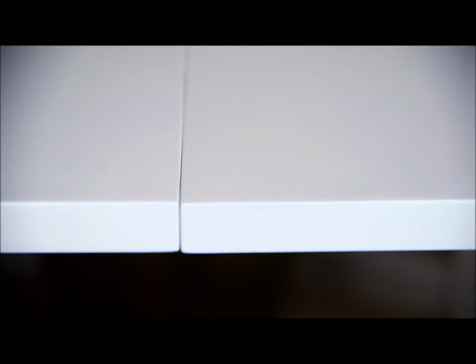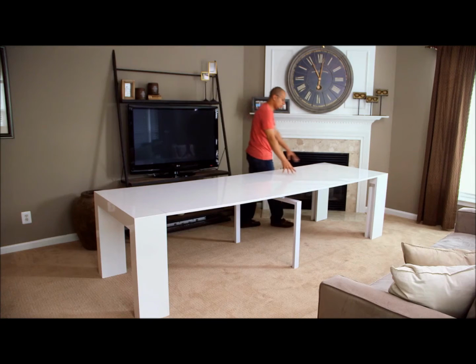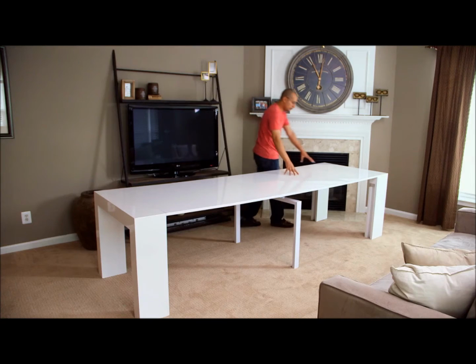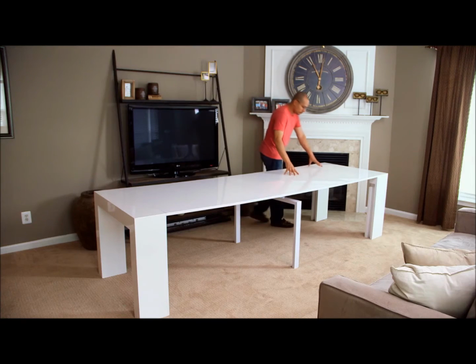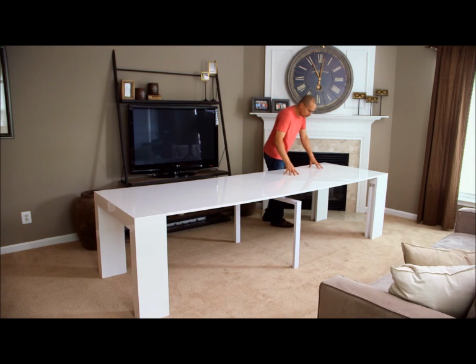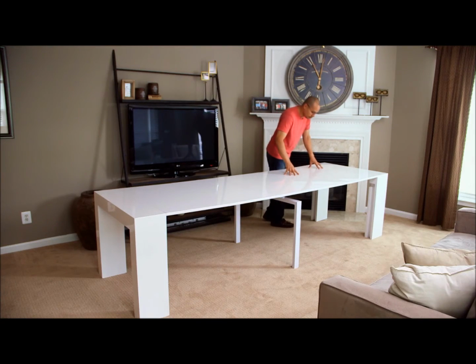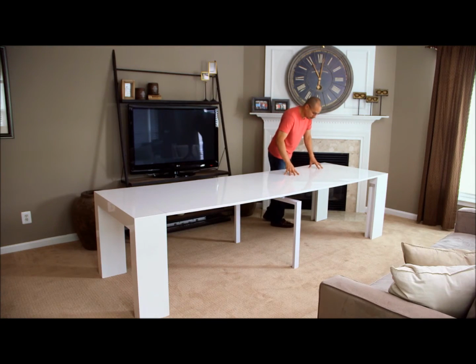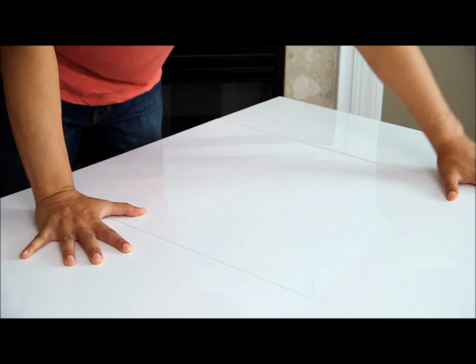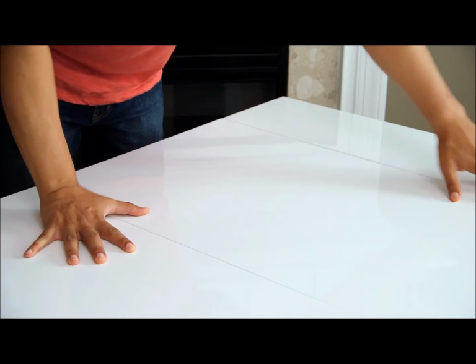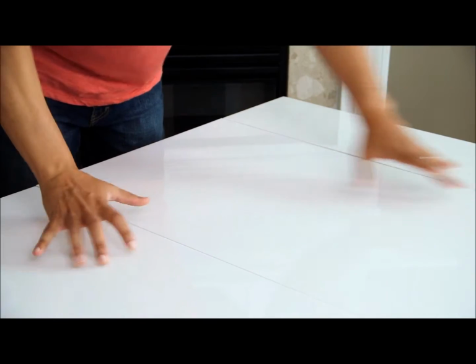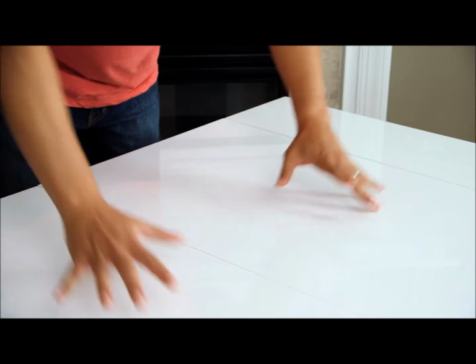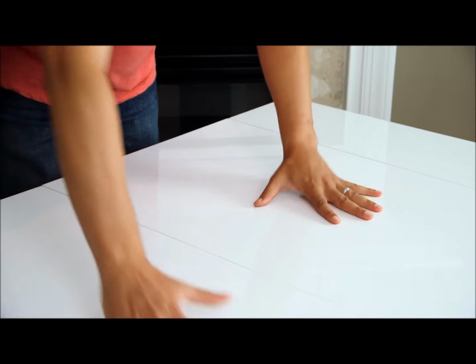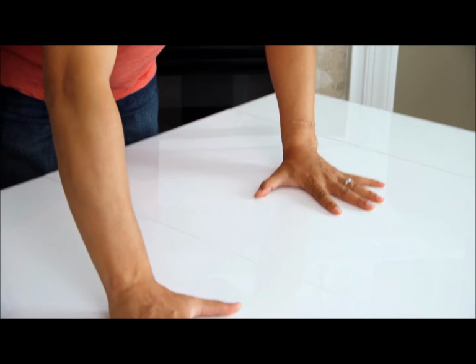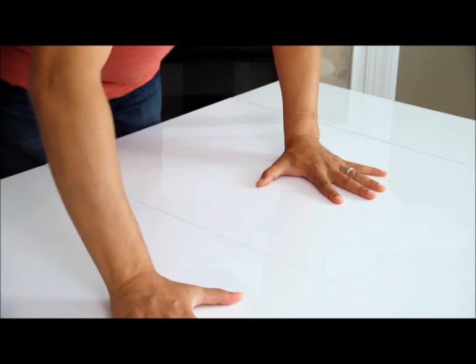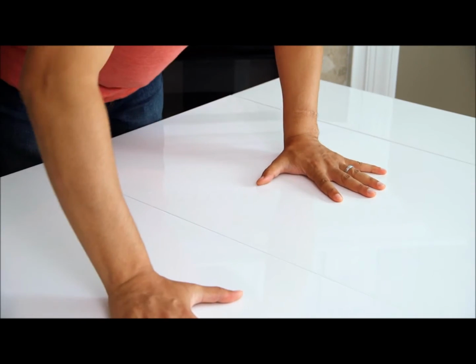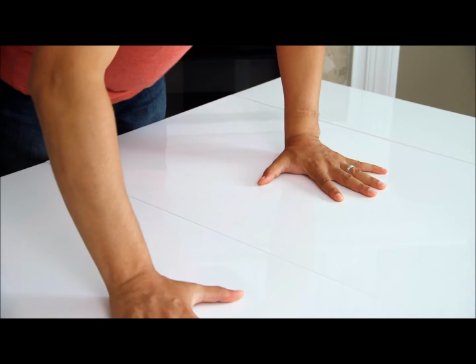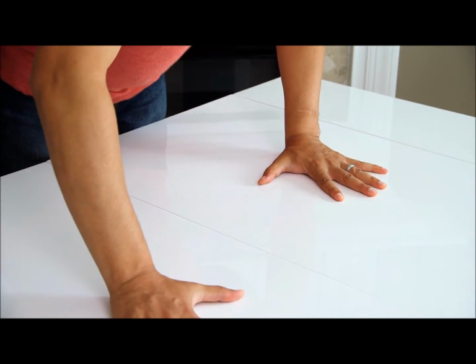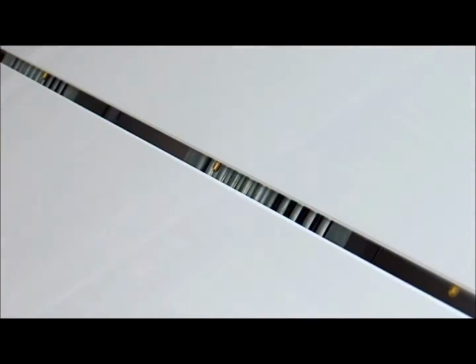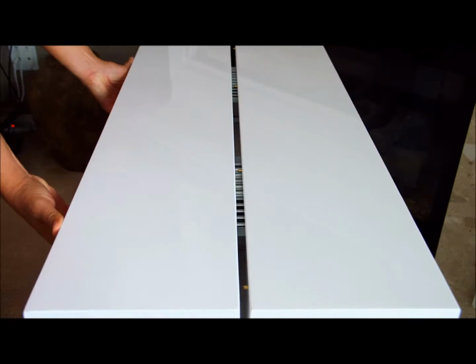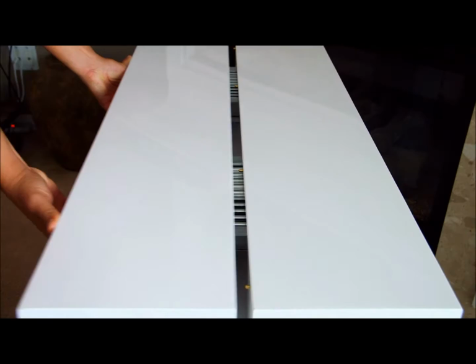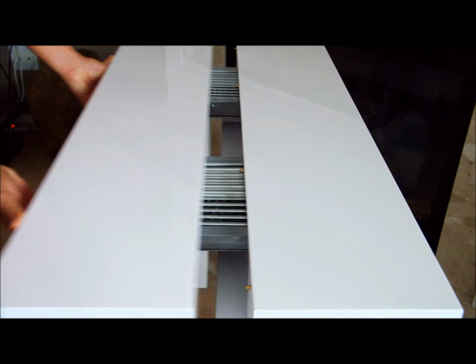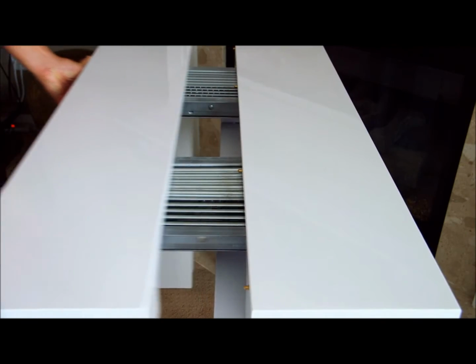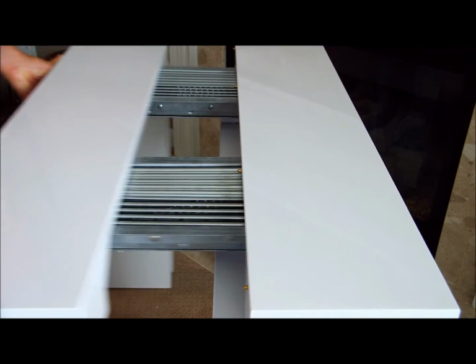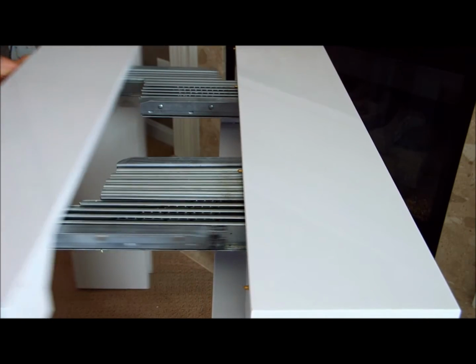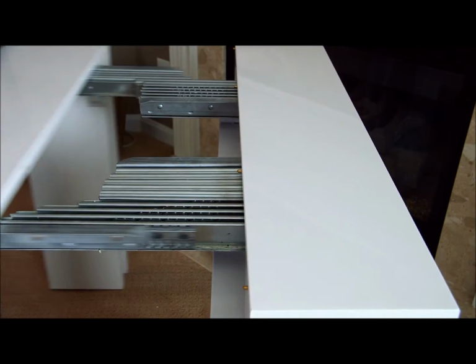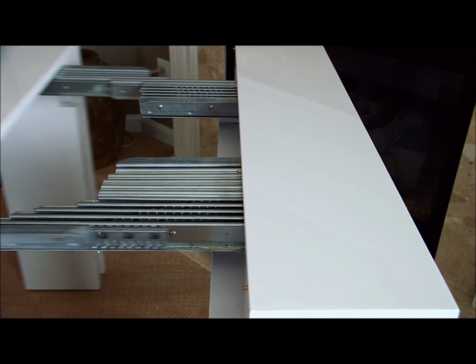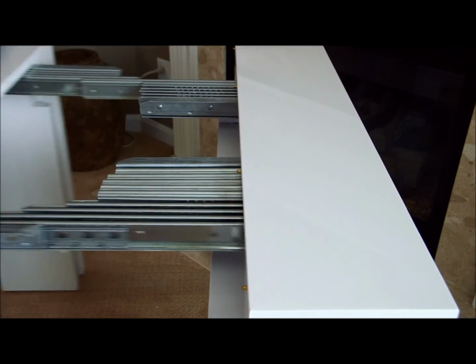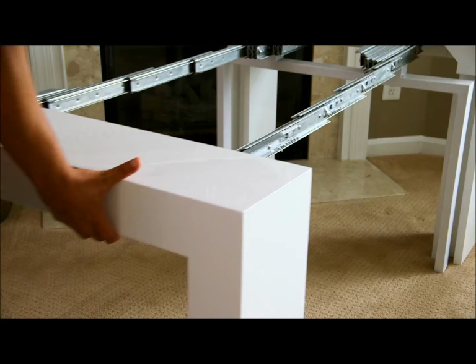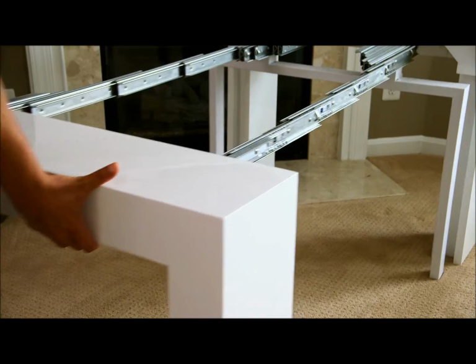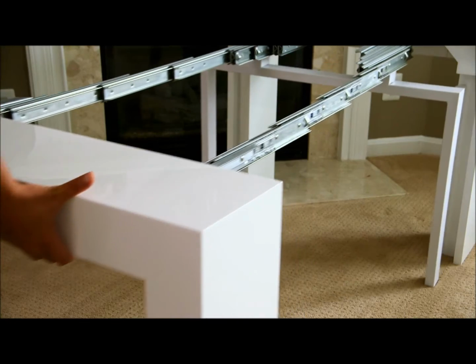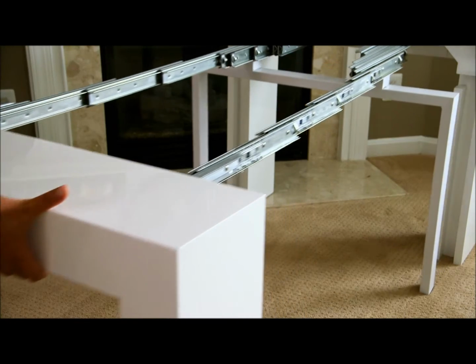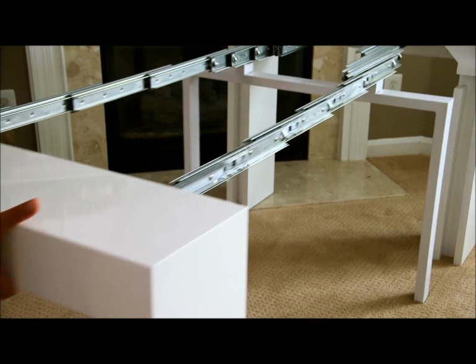This isn't some flimsy card table. The EZglide track system is sturdy and smooth.